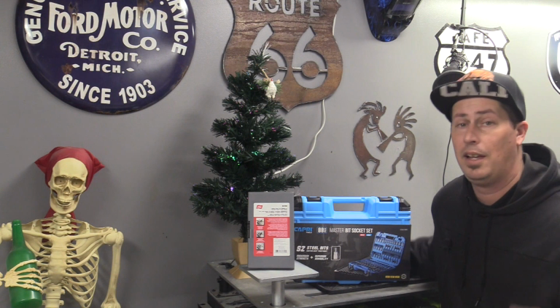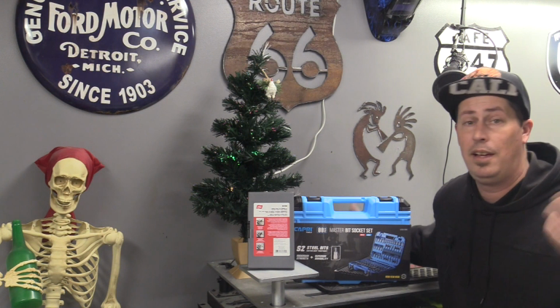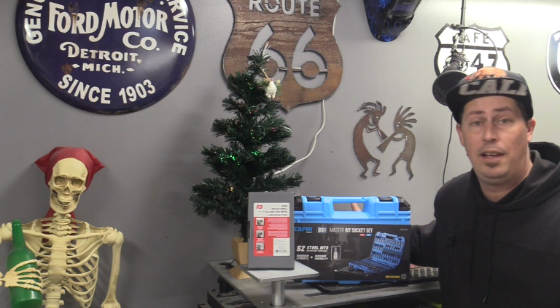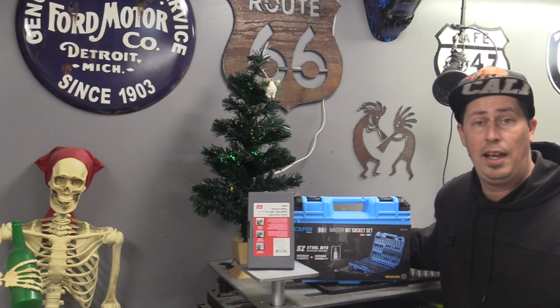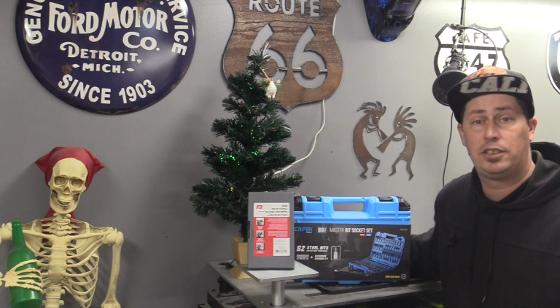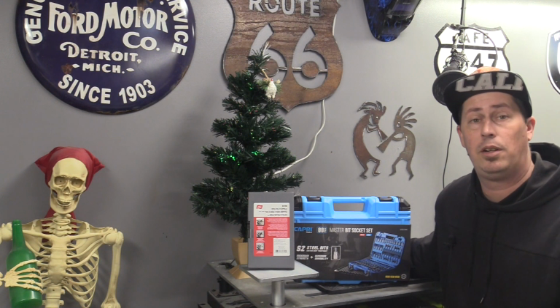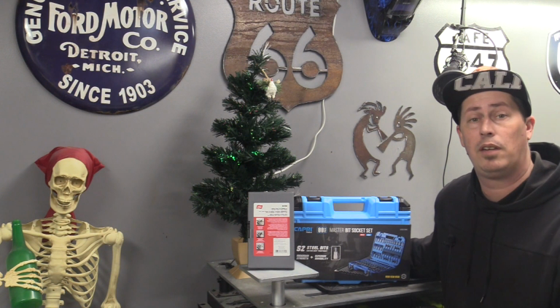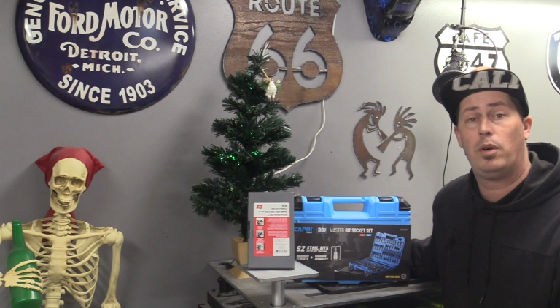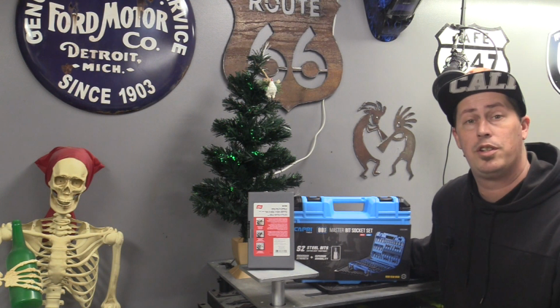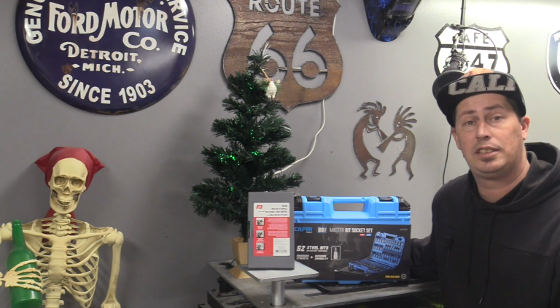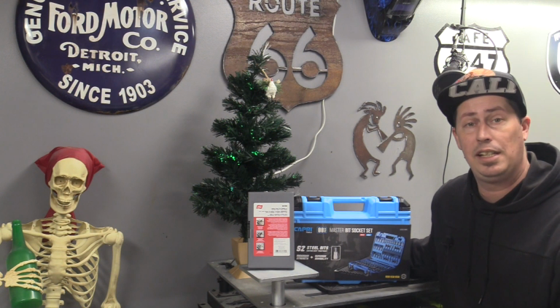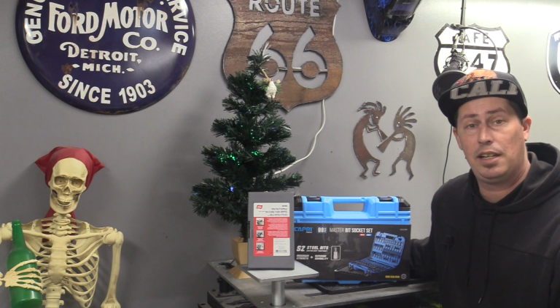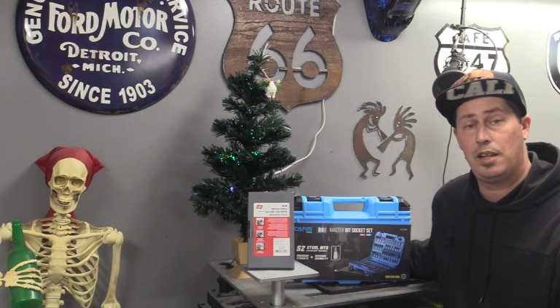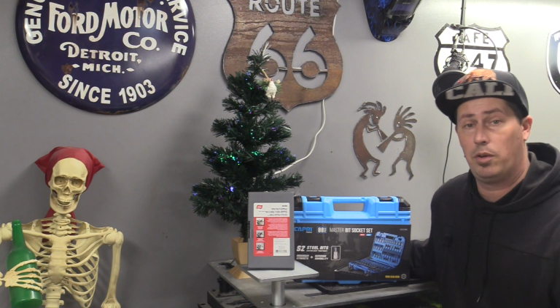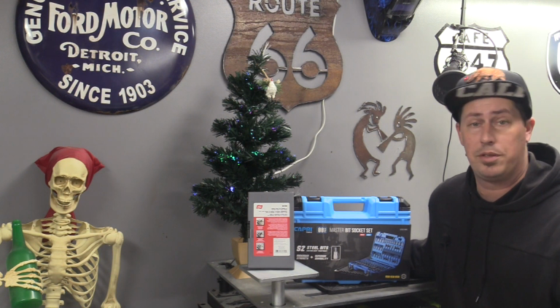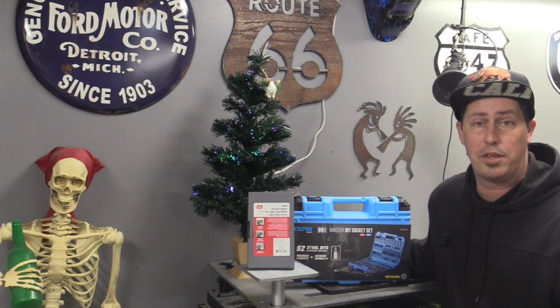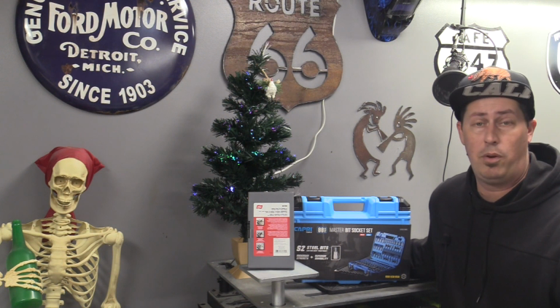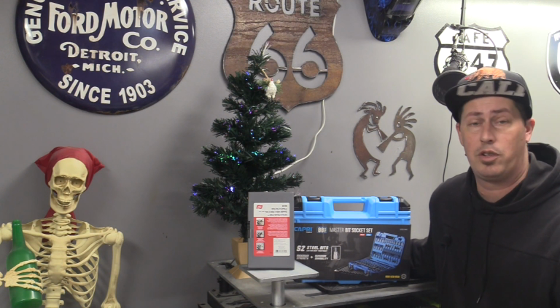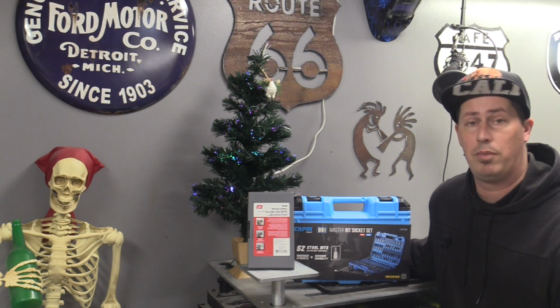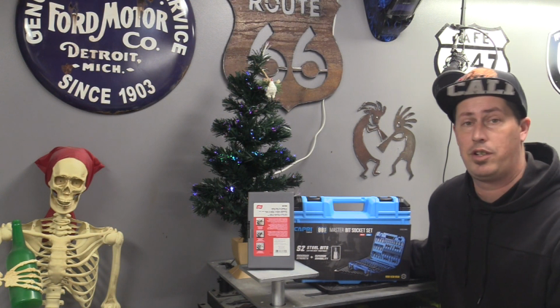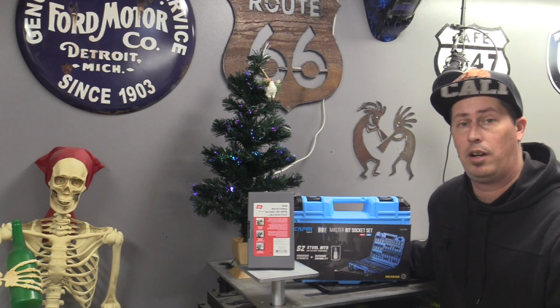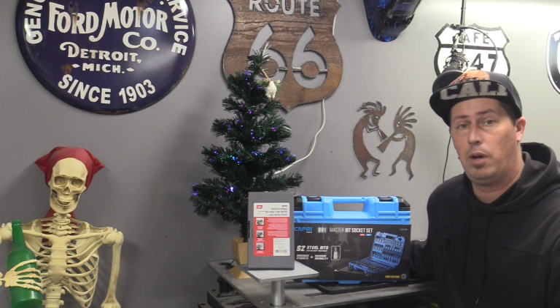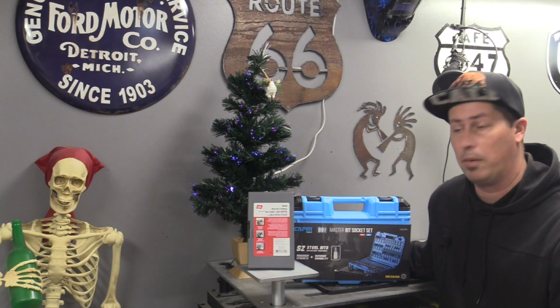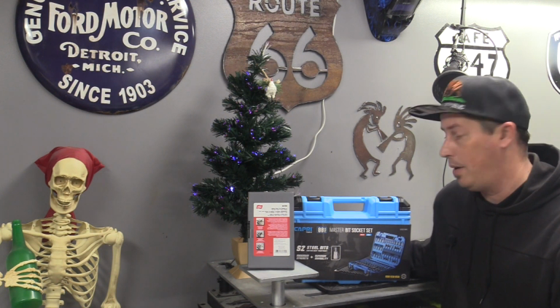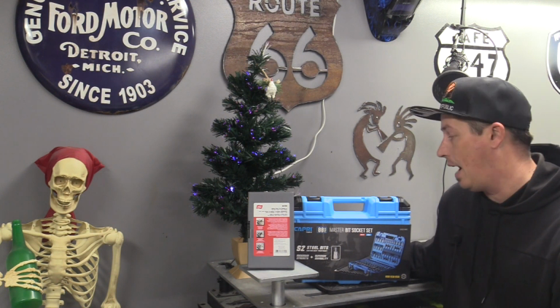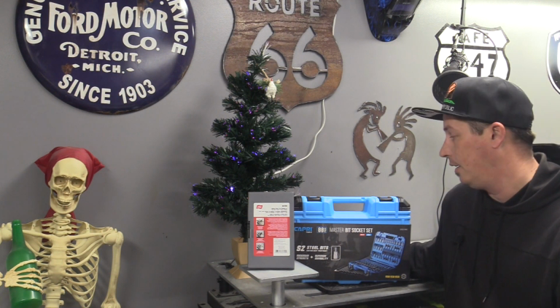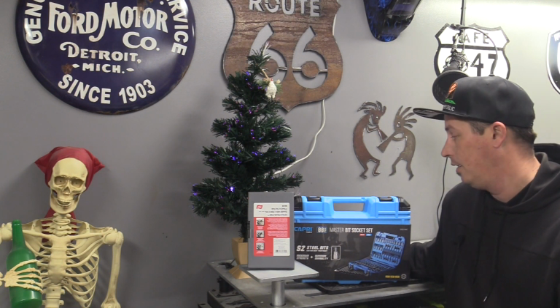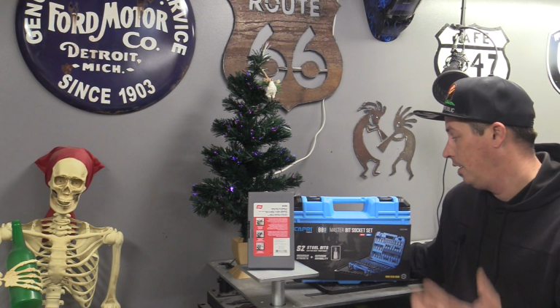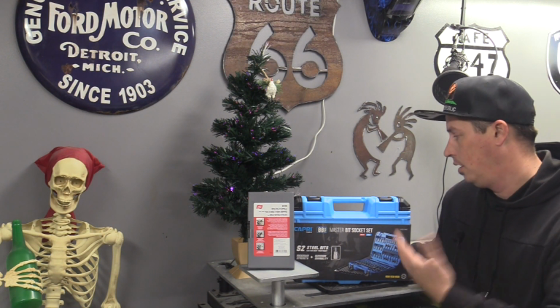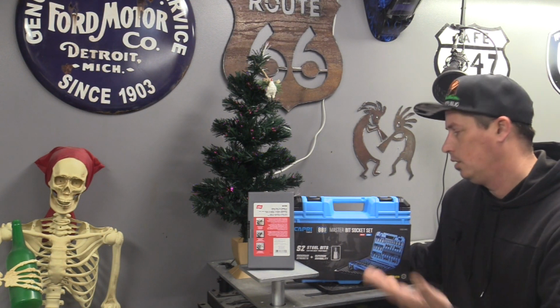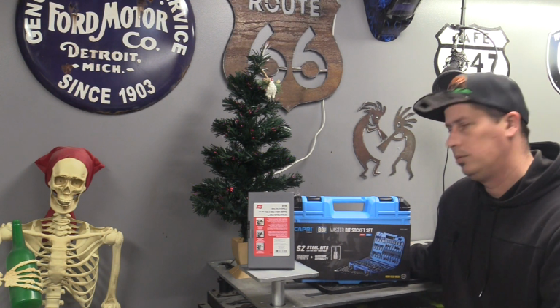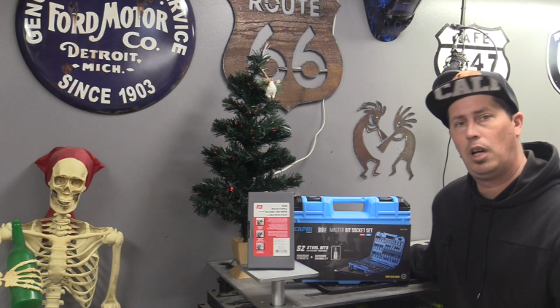Hey, how's it going everyone? Justin again. As always, thanks for watching my channel. Welcome back.